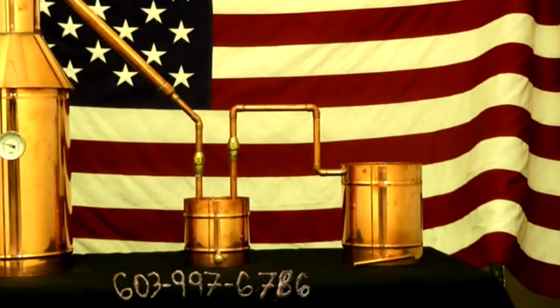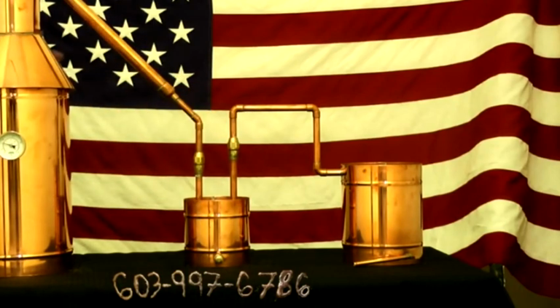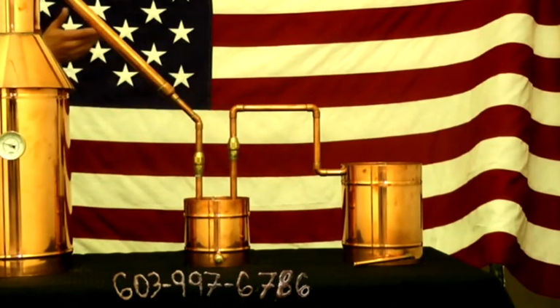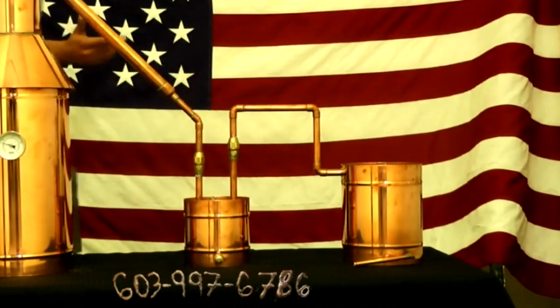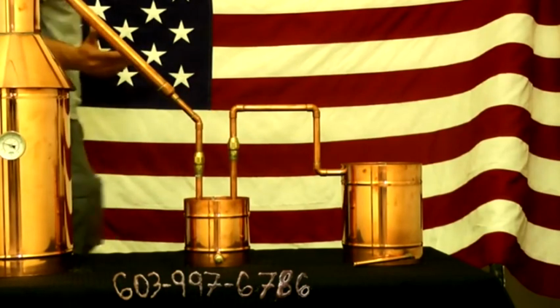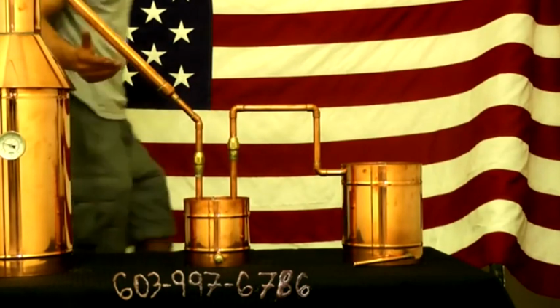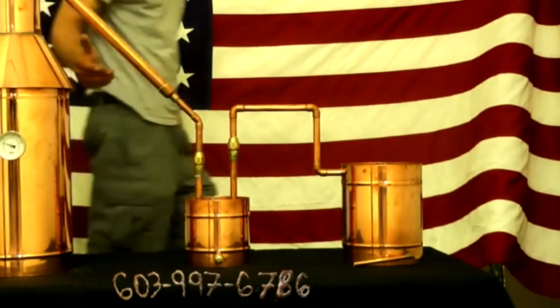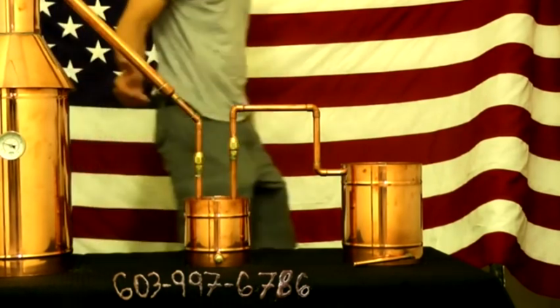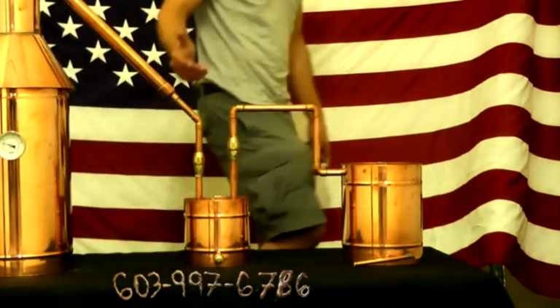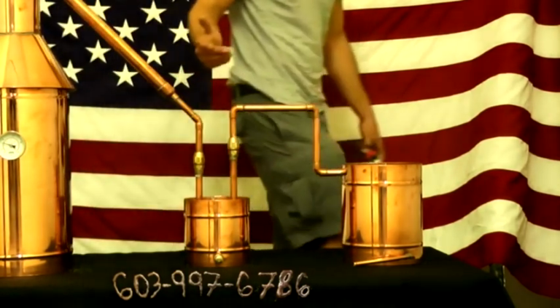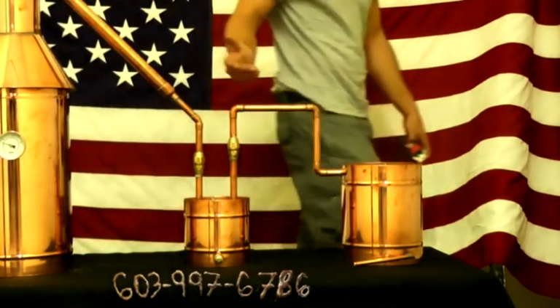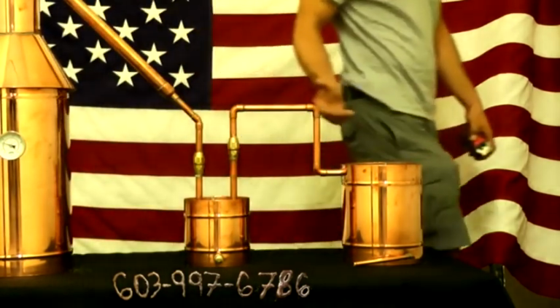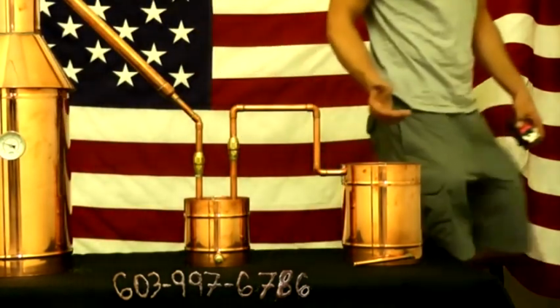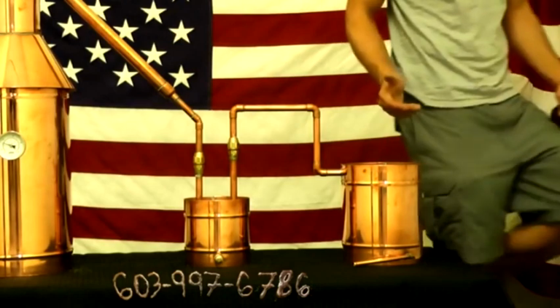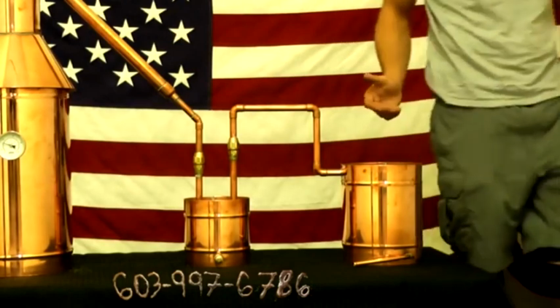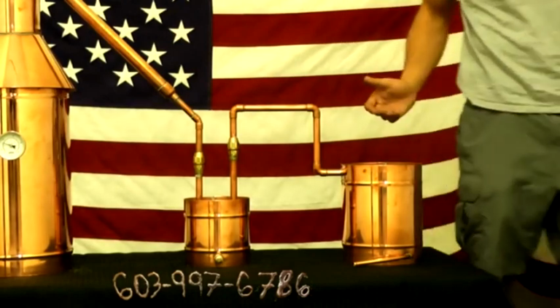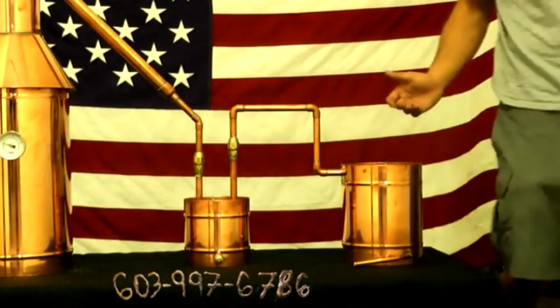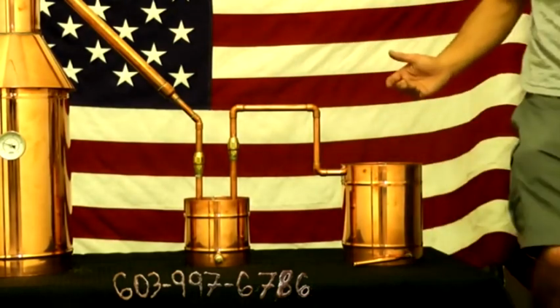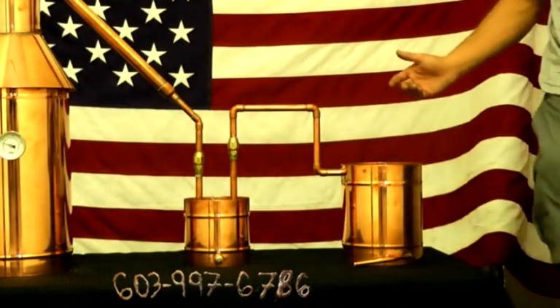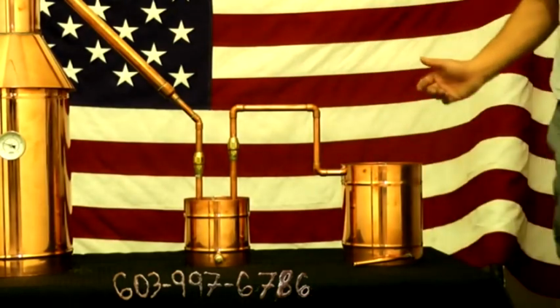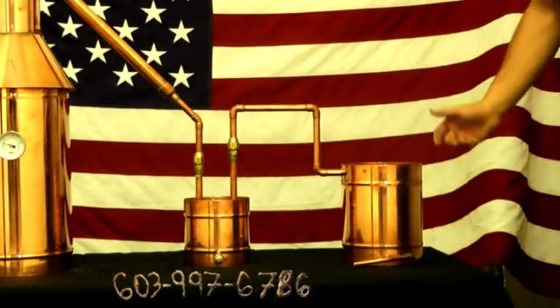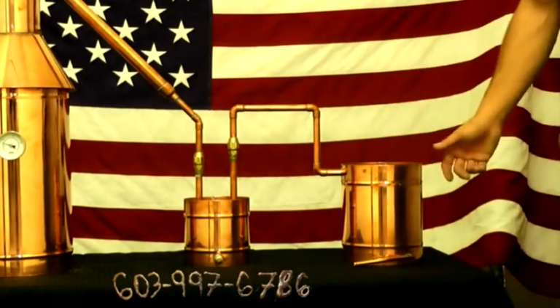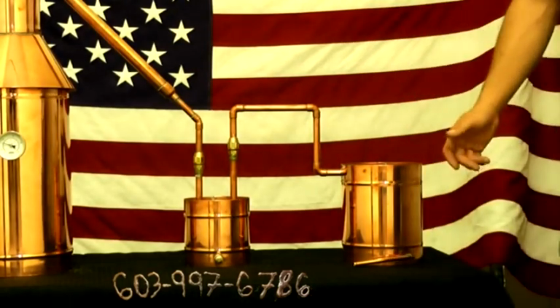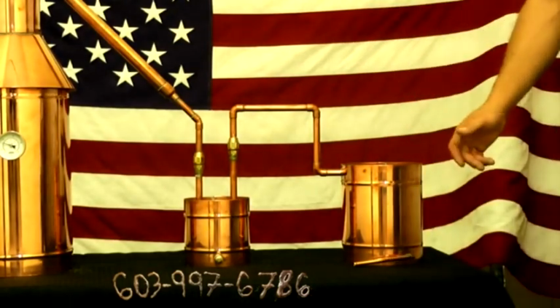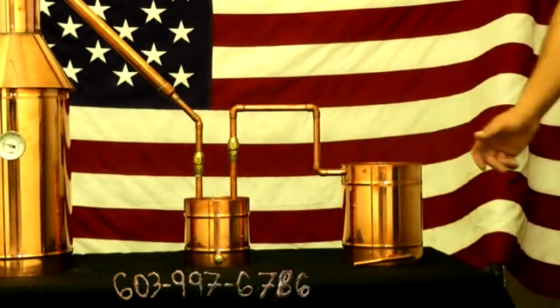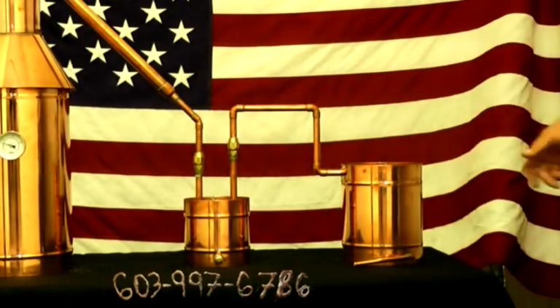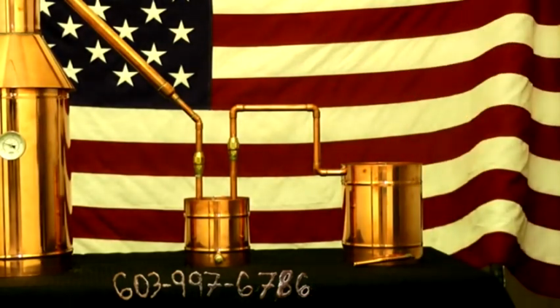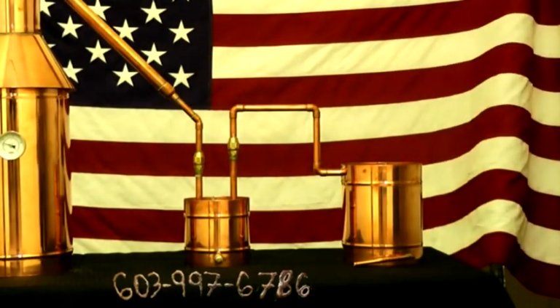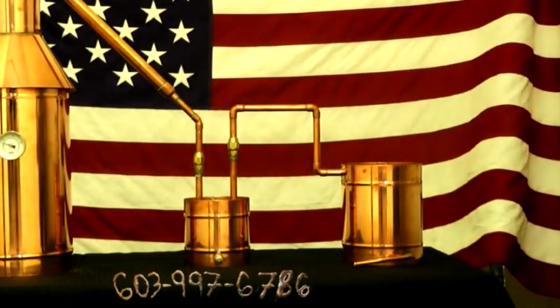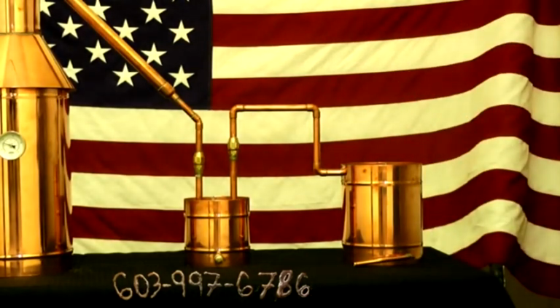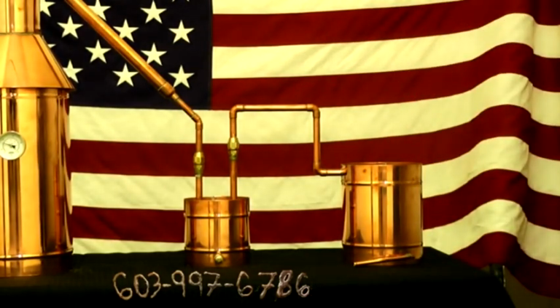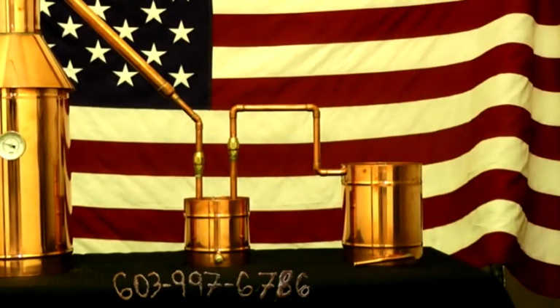The copper that we use is high-quality, 20-ounce, 22-gauge, which is very strong.